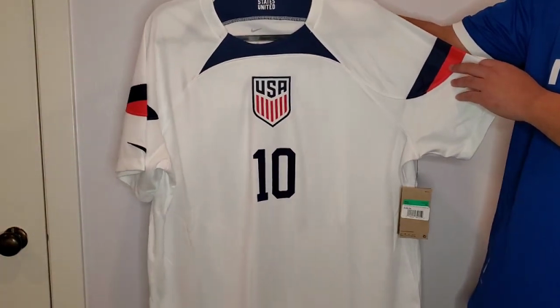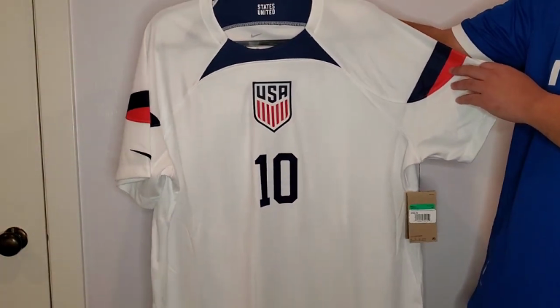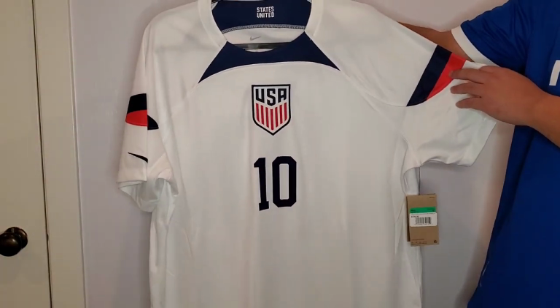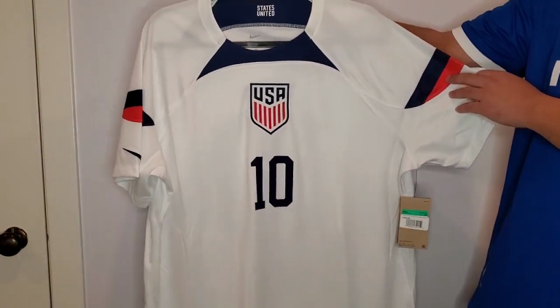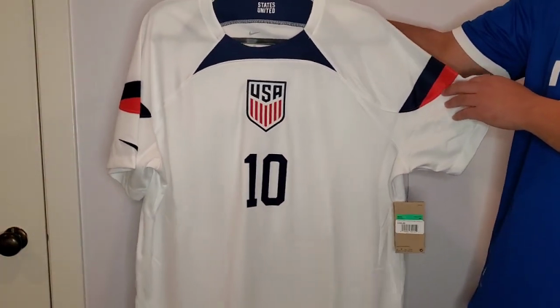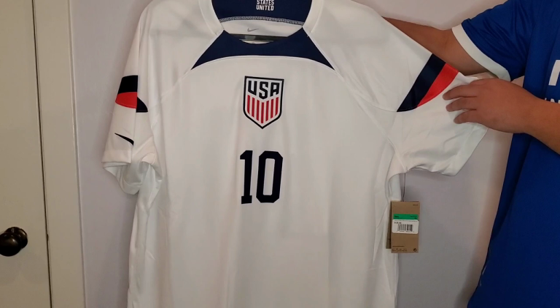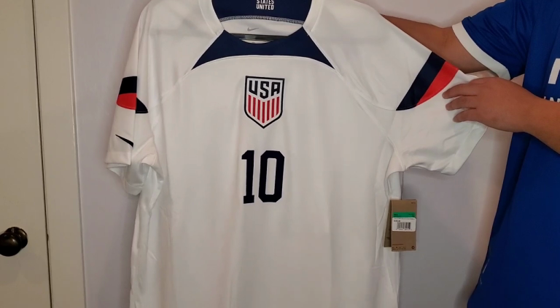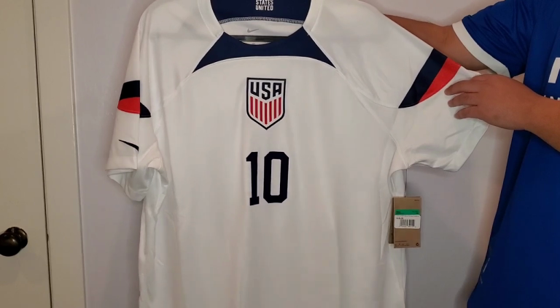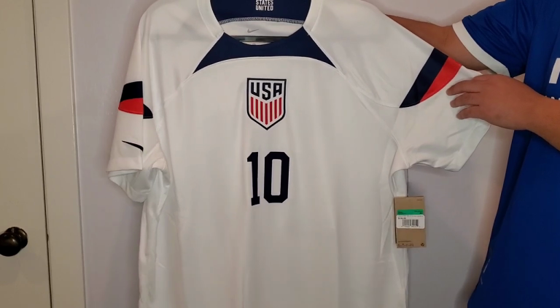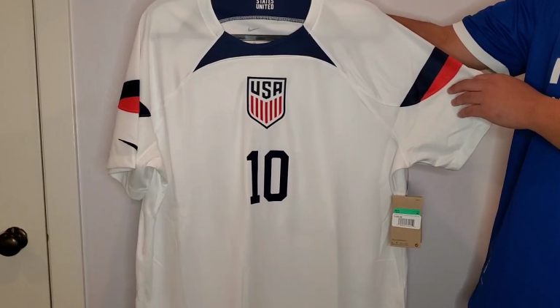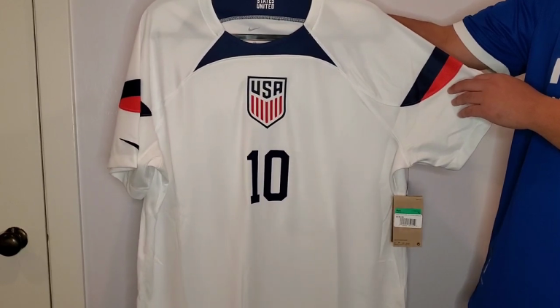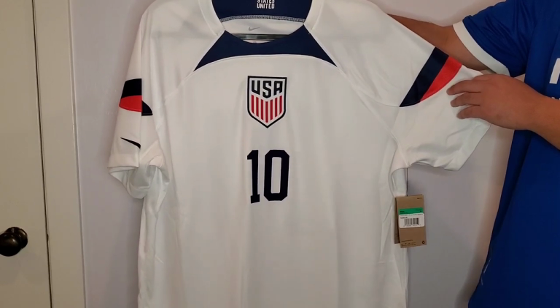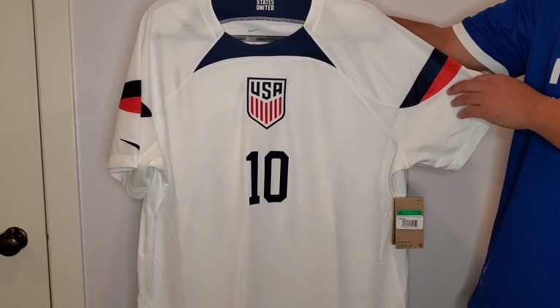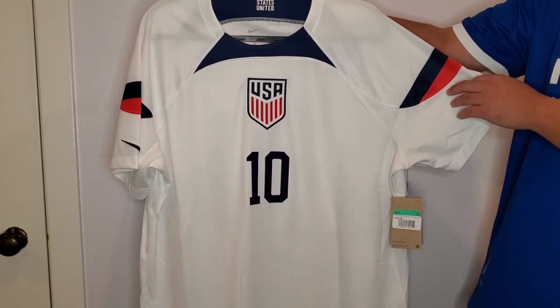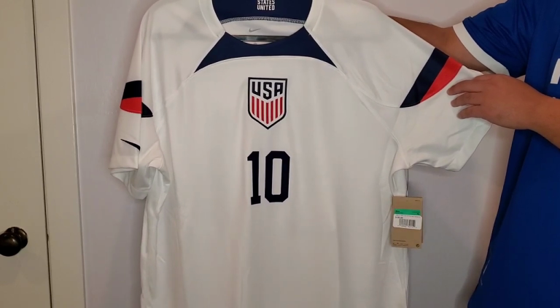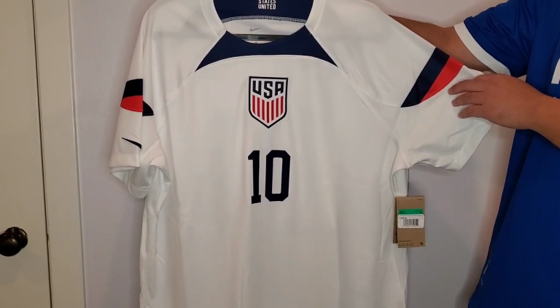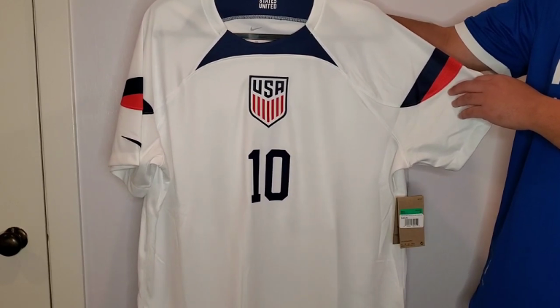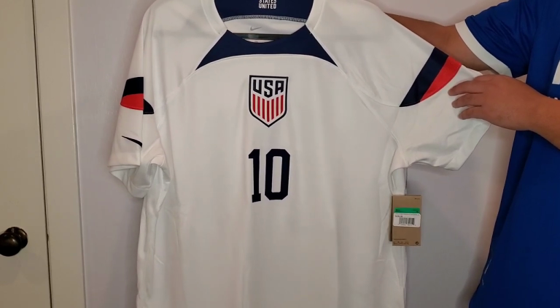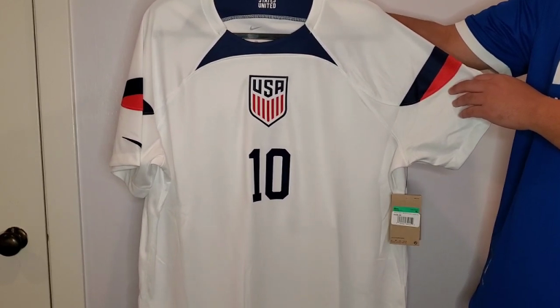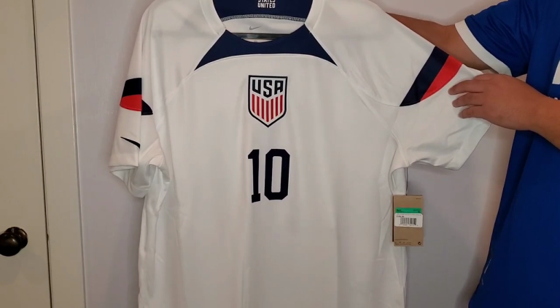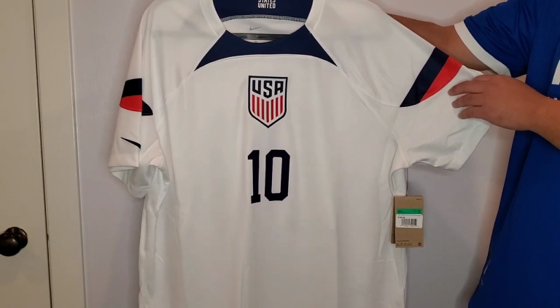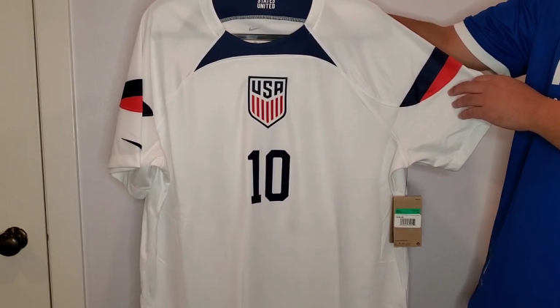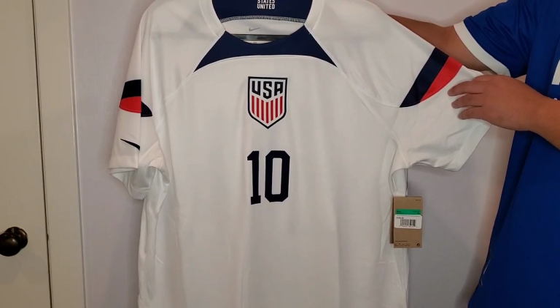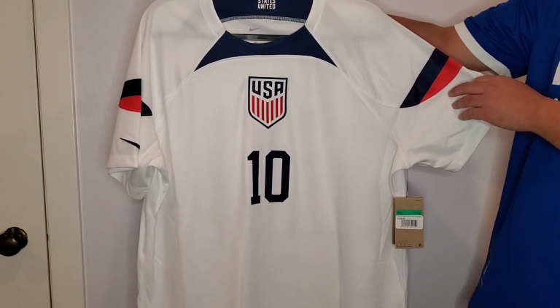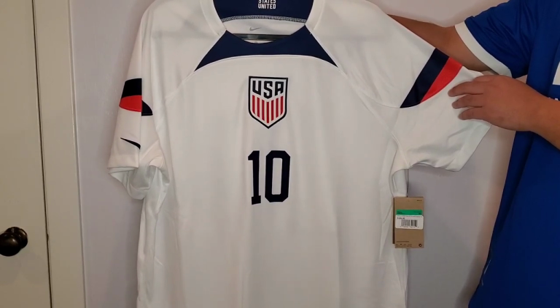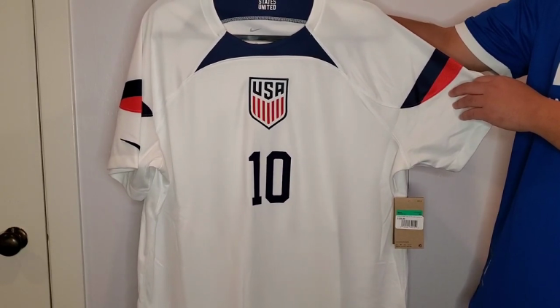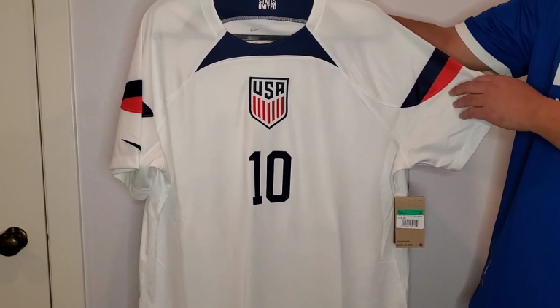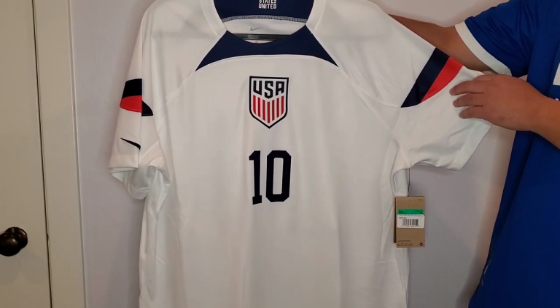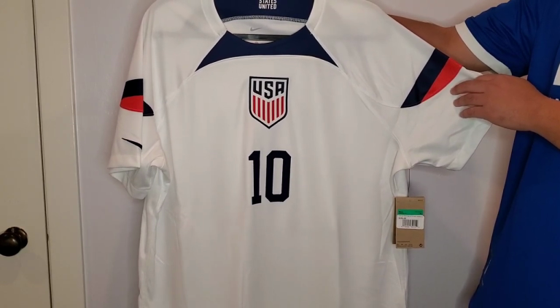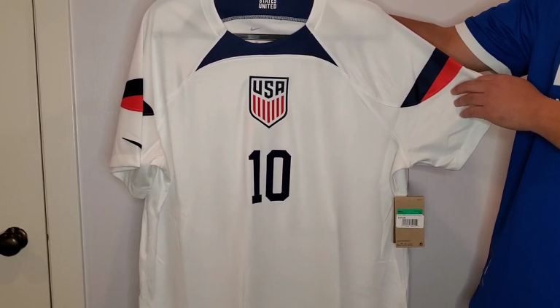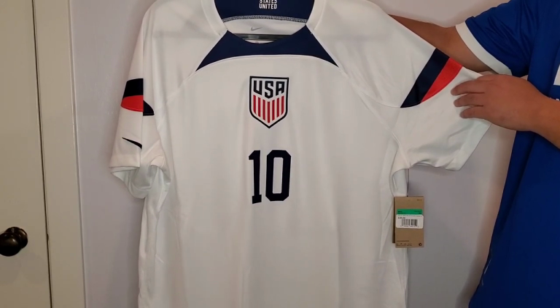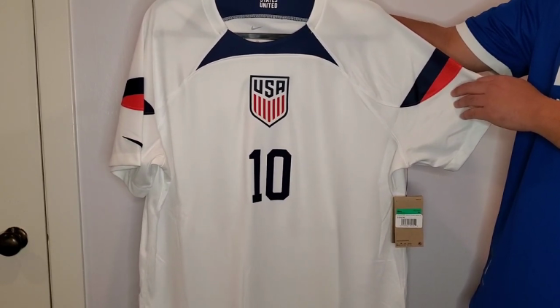Now about the jersey. This is not the authentic version — this is the Dri-FIT version, also known as the stadium version.